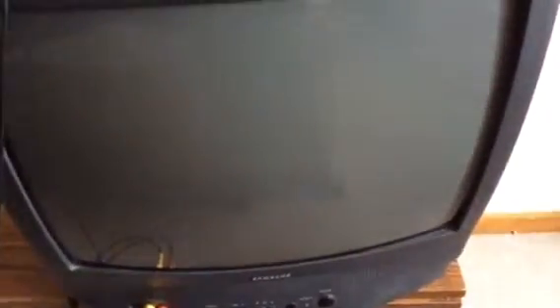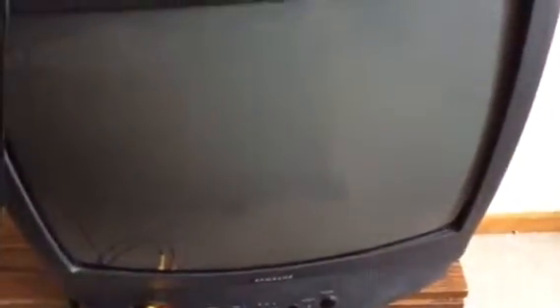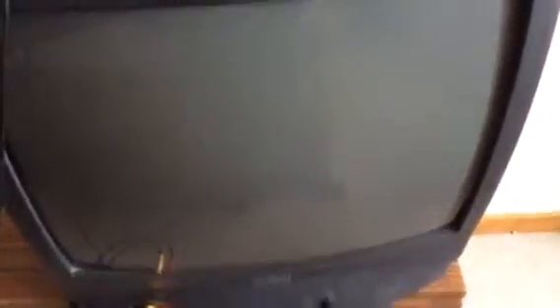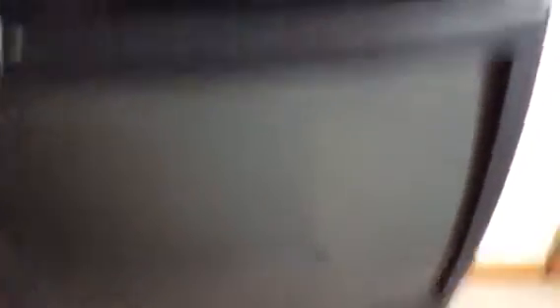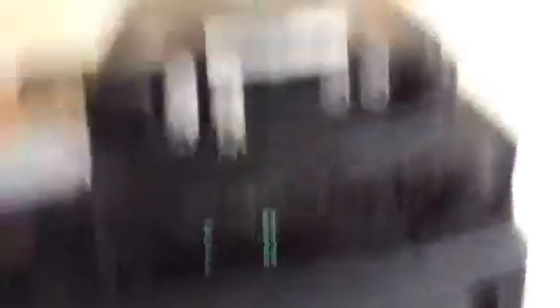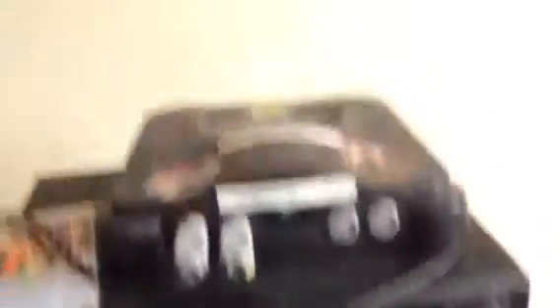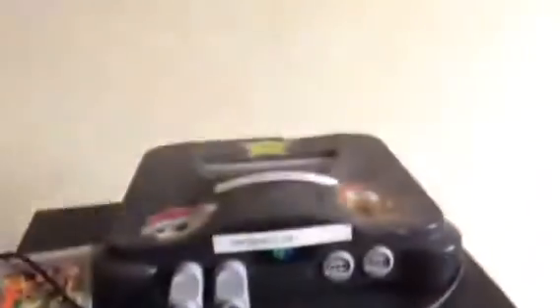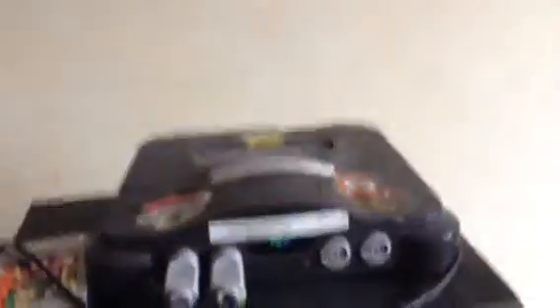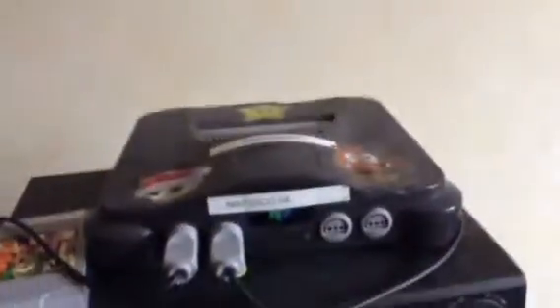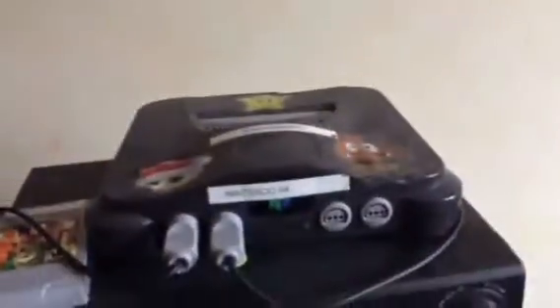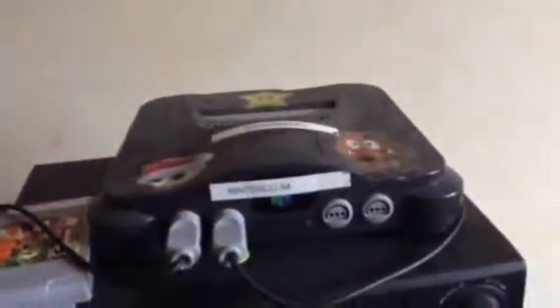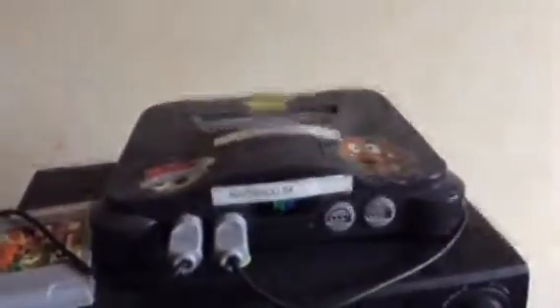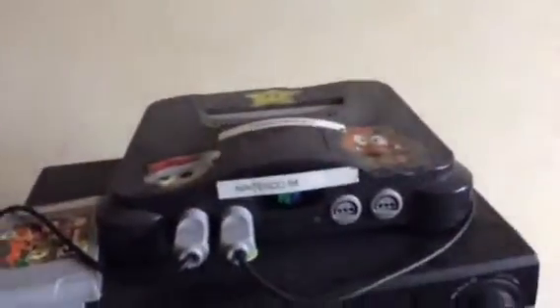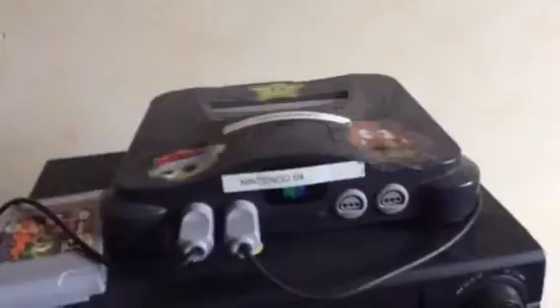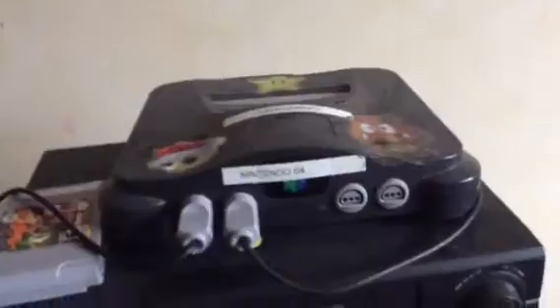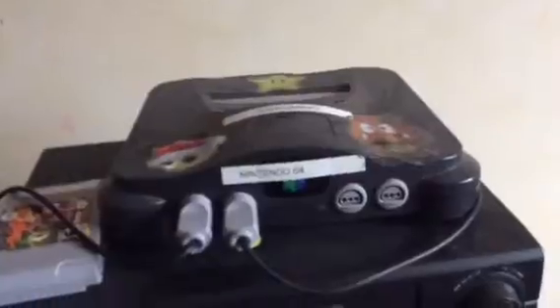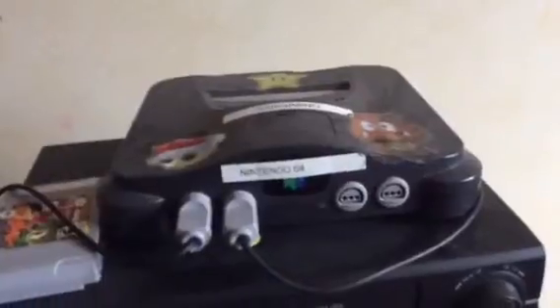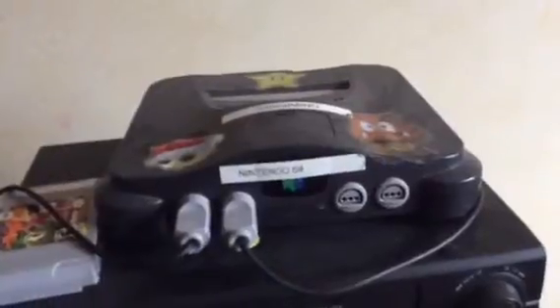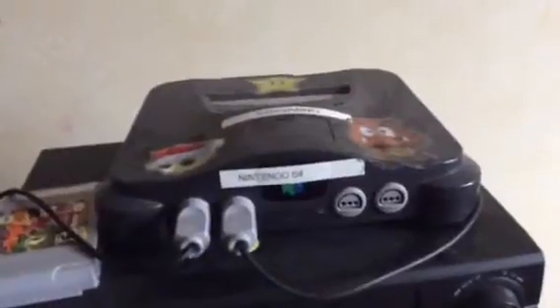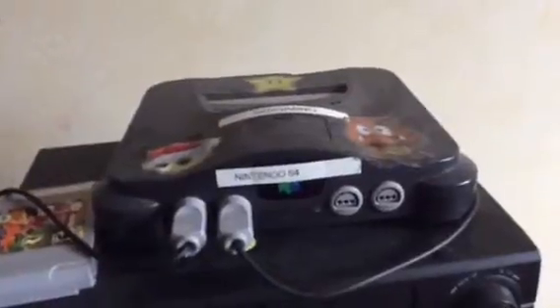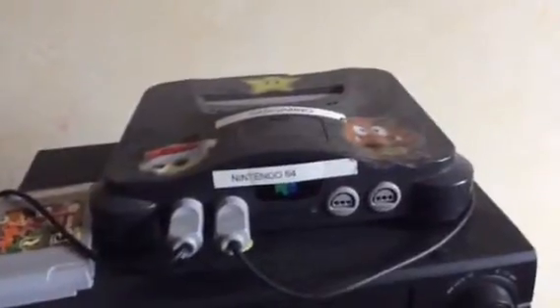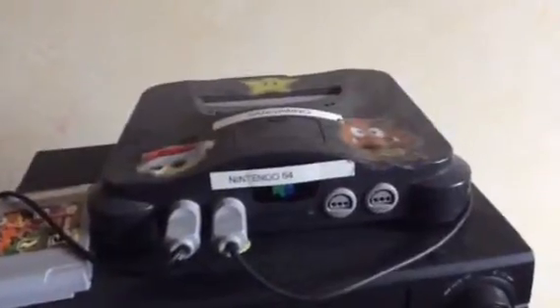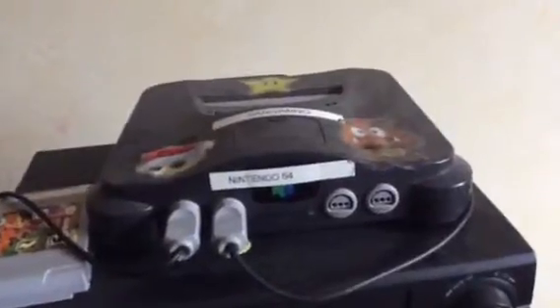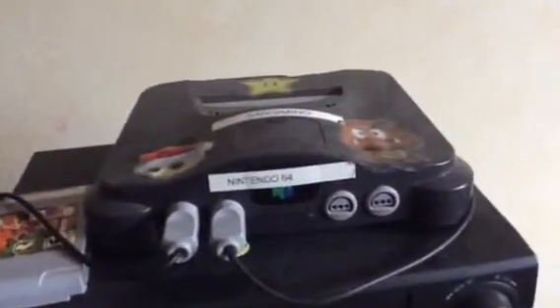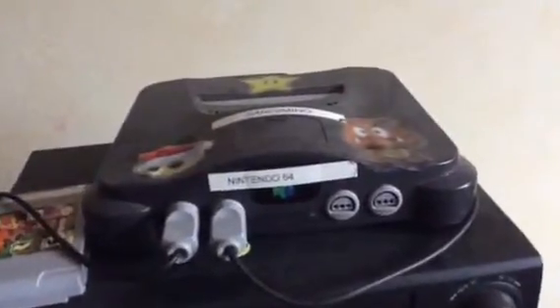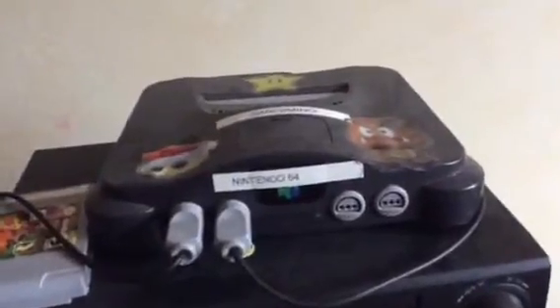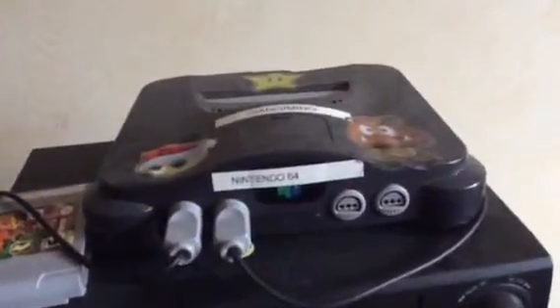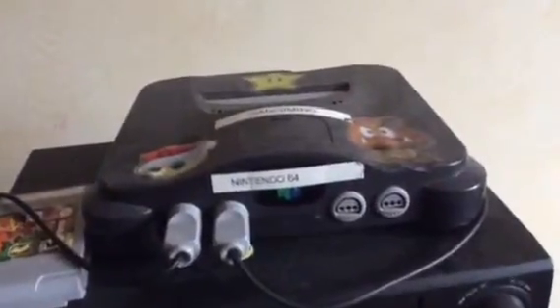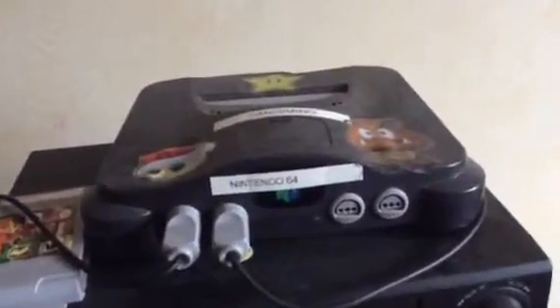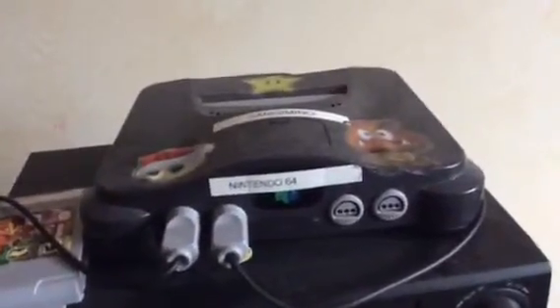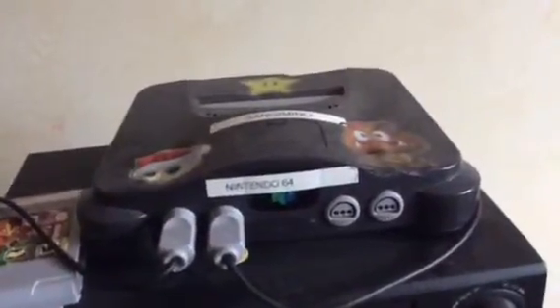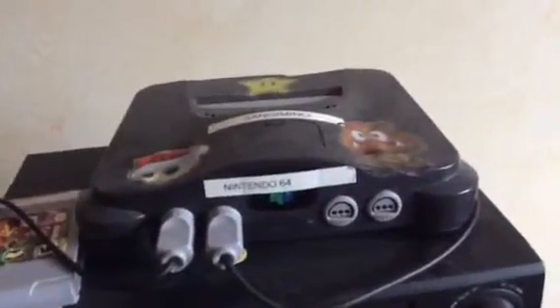I'm going to hook my Nintendo 64 up, because I fixed it a lot about Christmas.